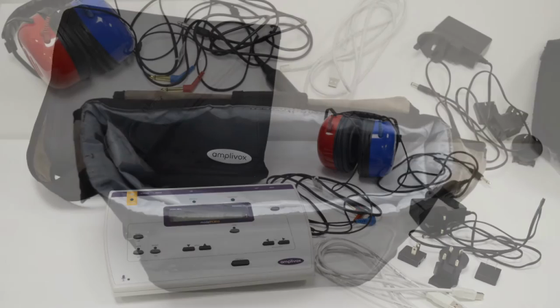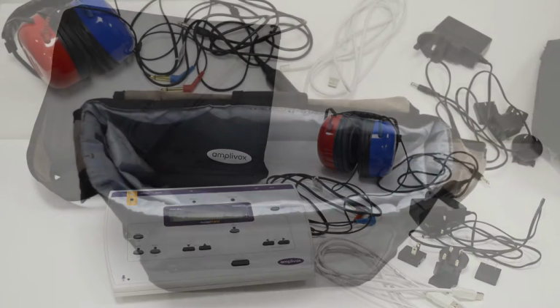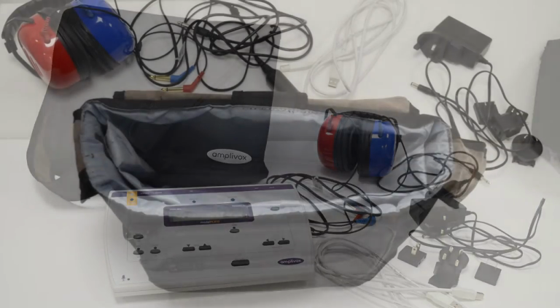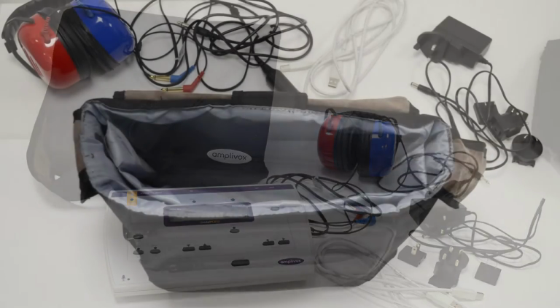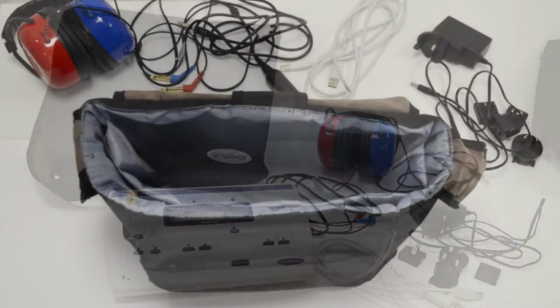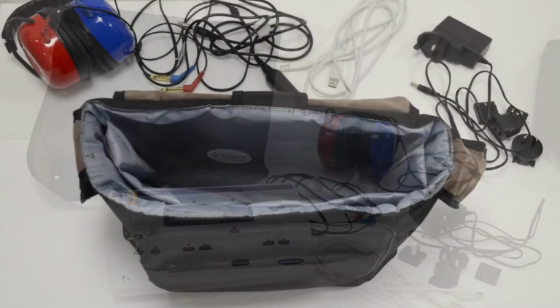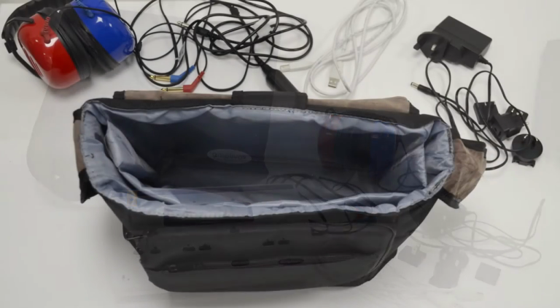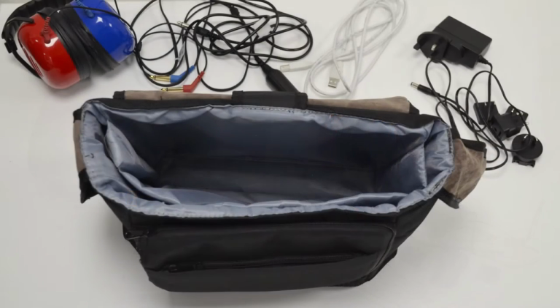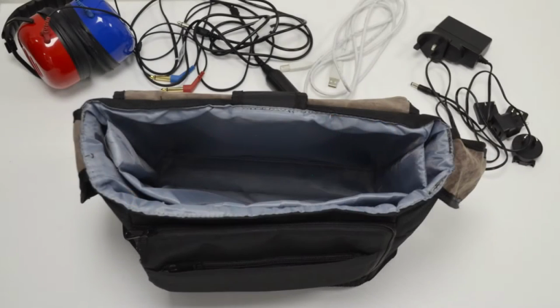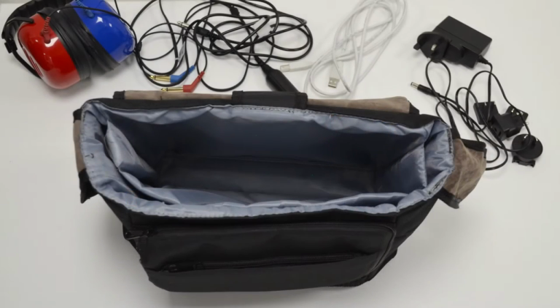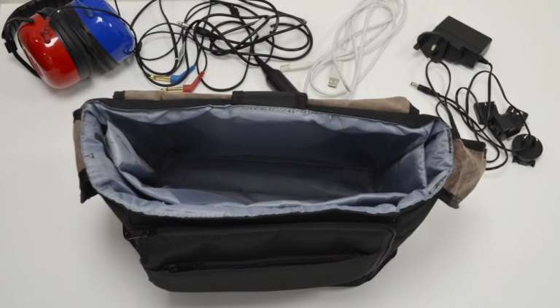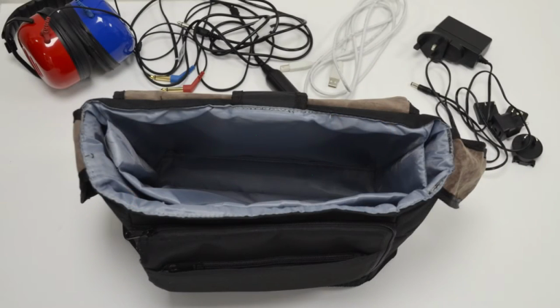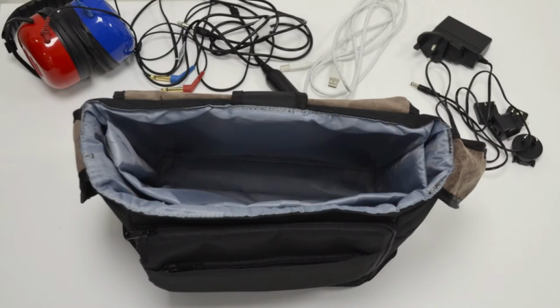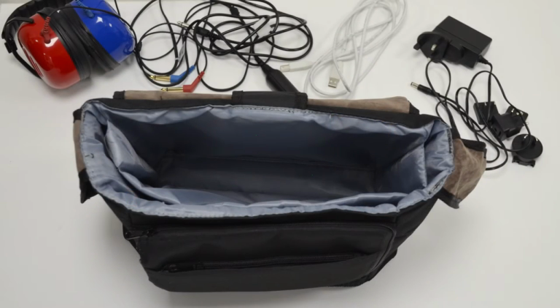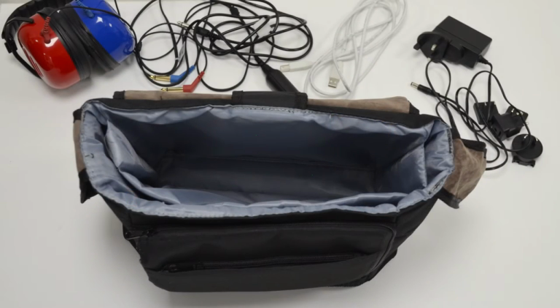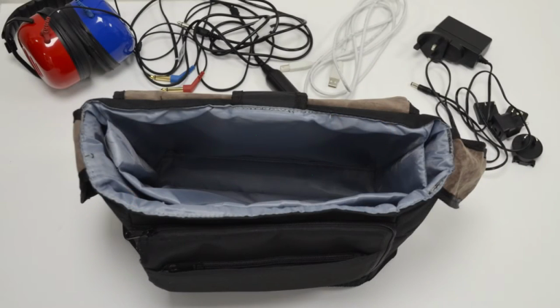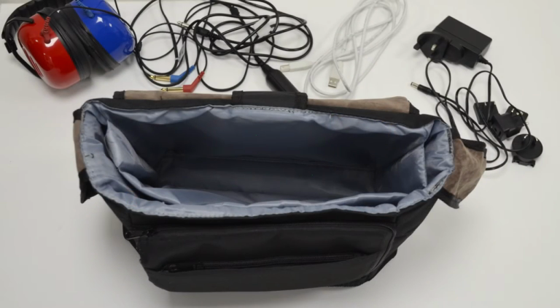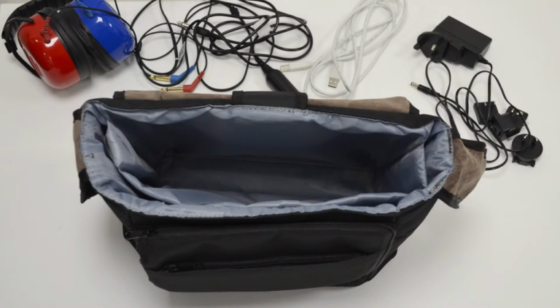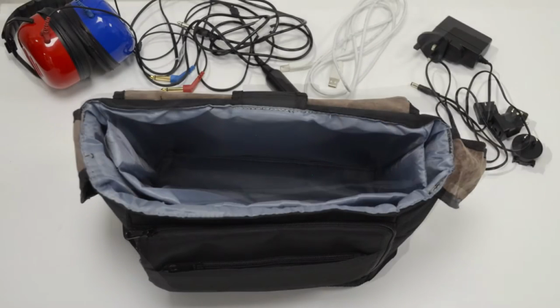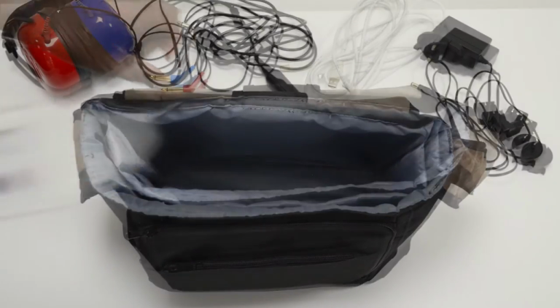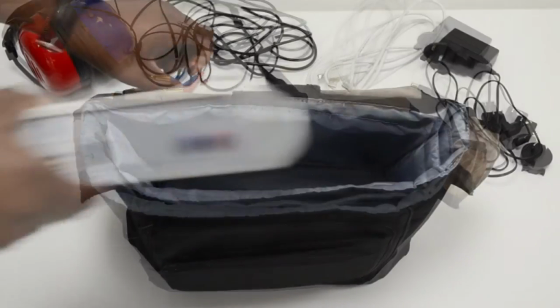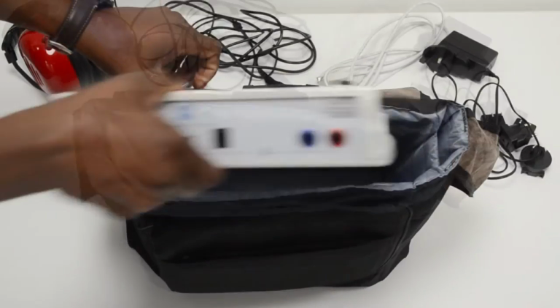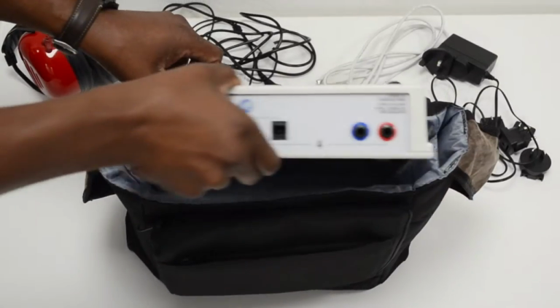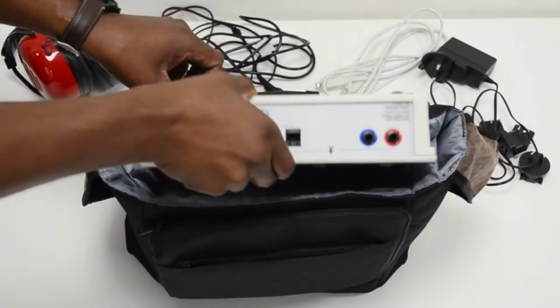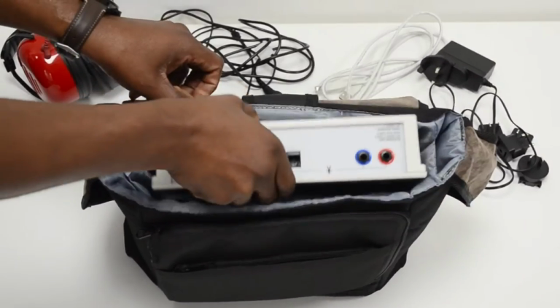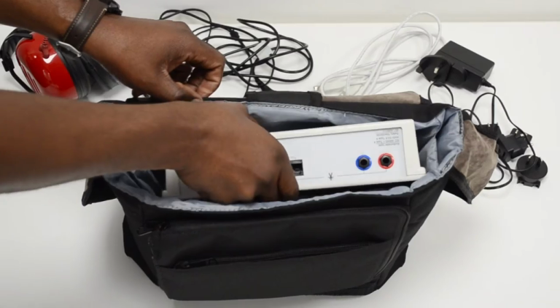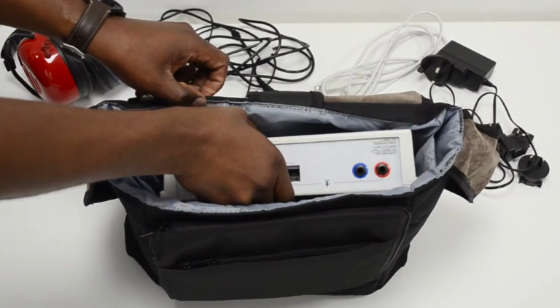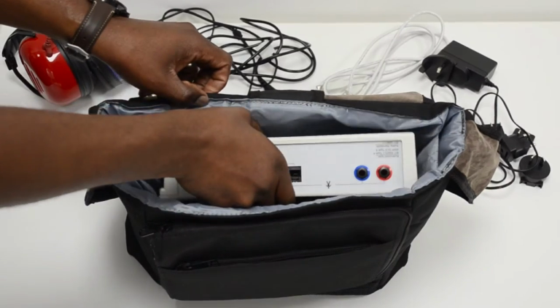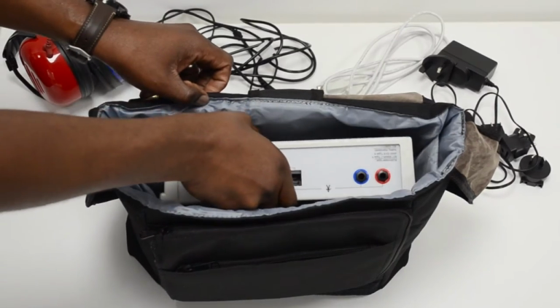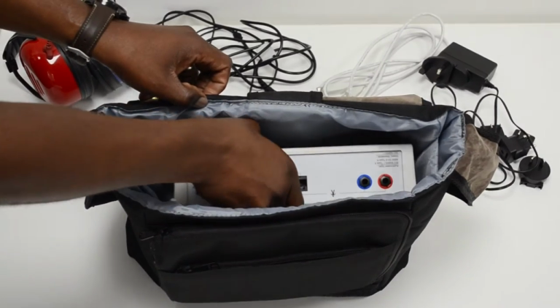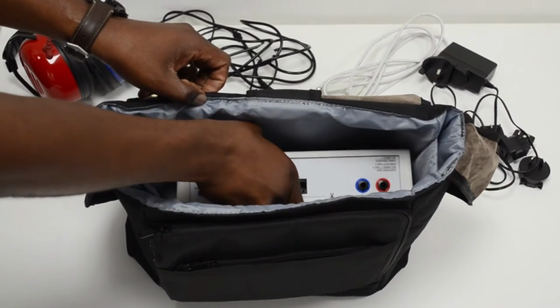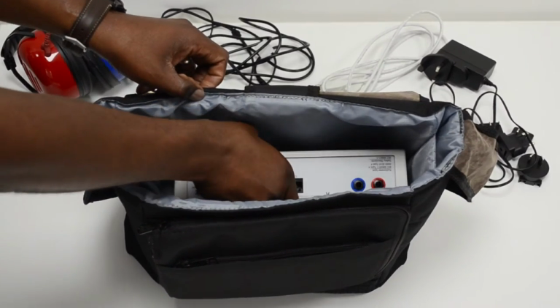First, take your carry case and insert the device using the divider. This will protect it from accidental knocks.